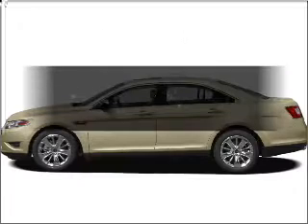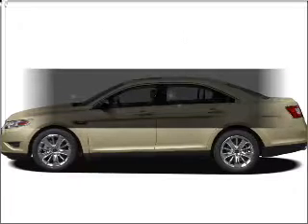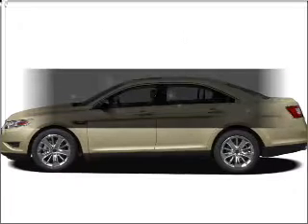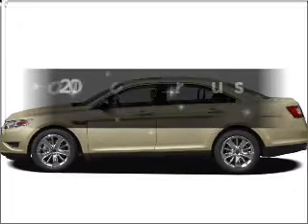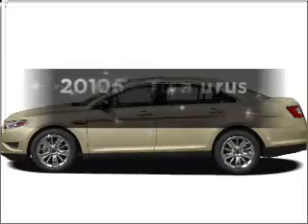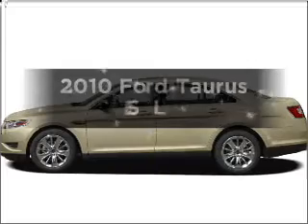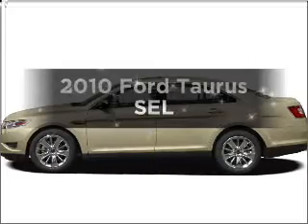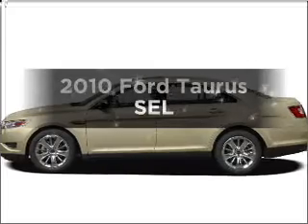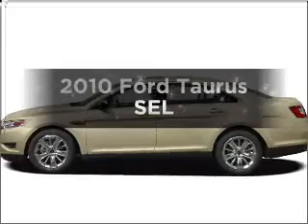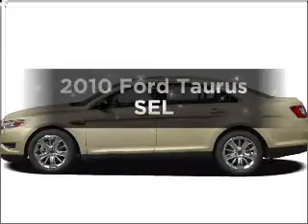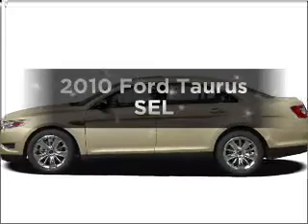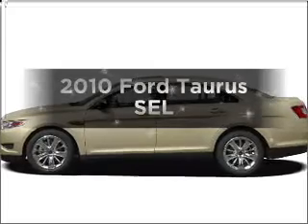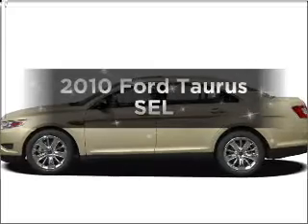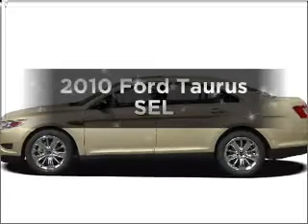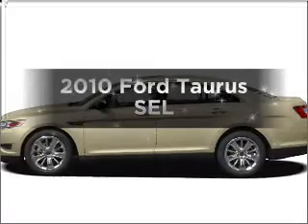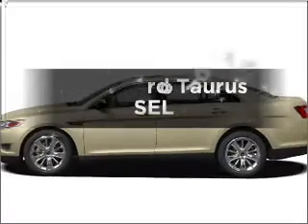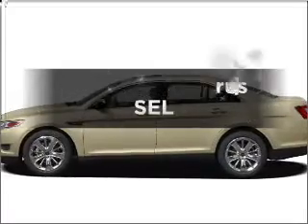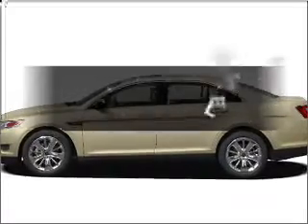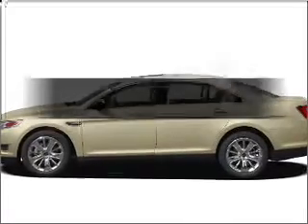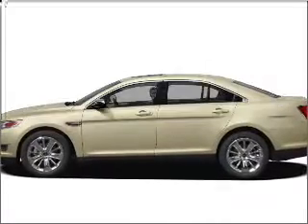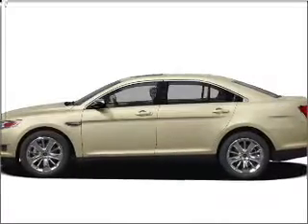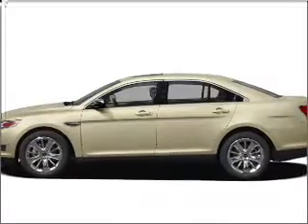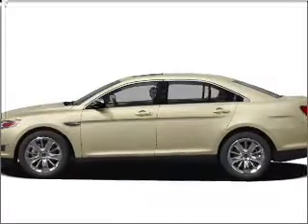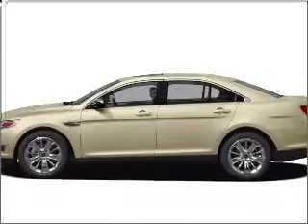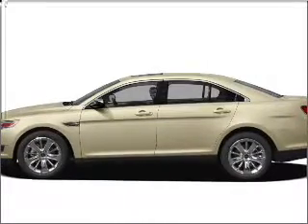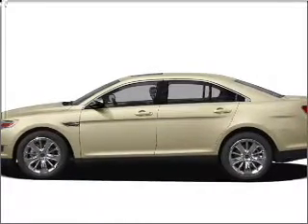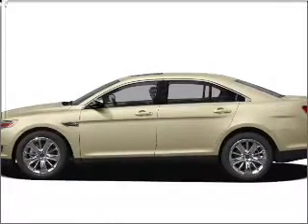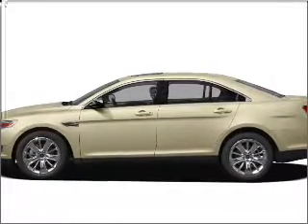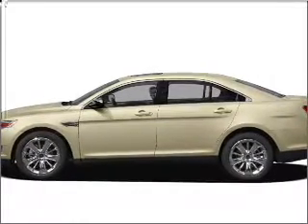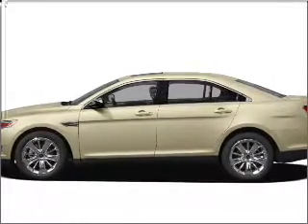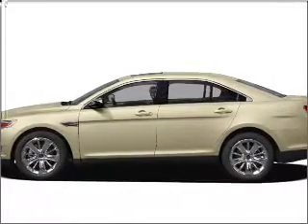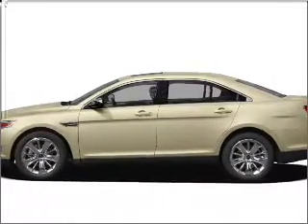Presenting the 2010 Ford Taurus. If you're looking for an automobile with great attributes, look no further.